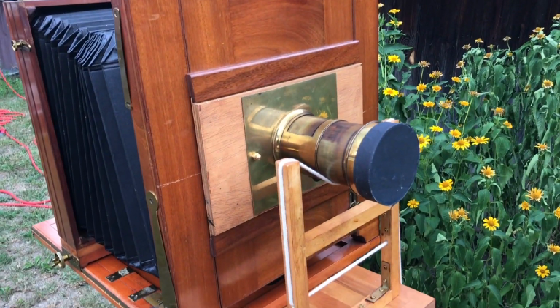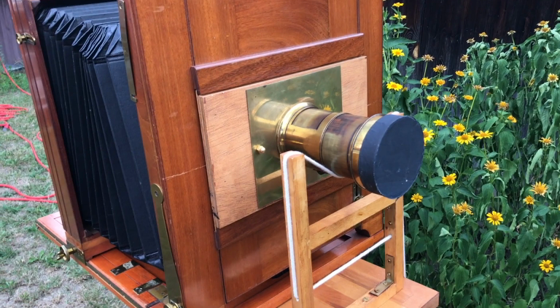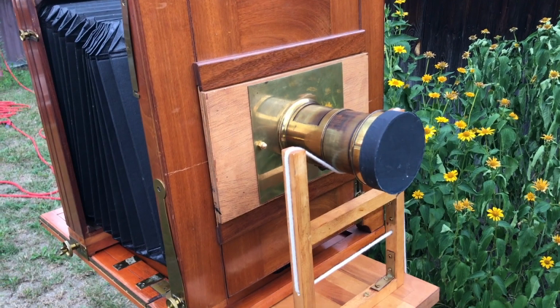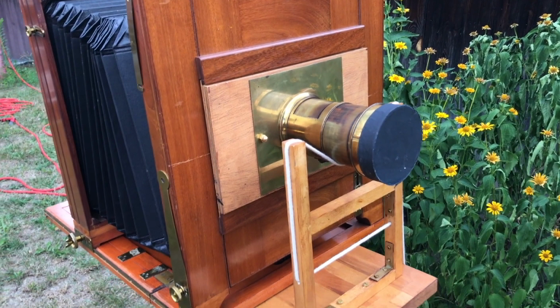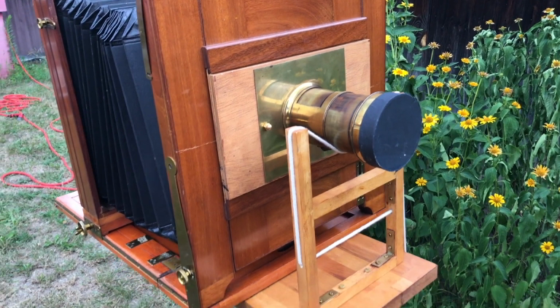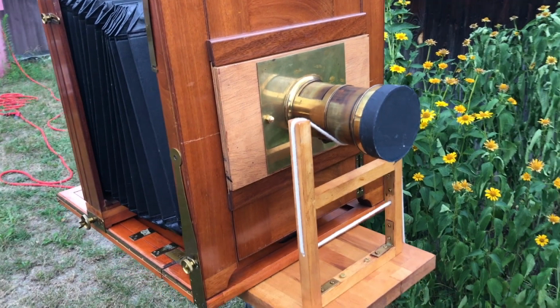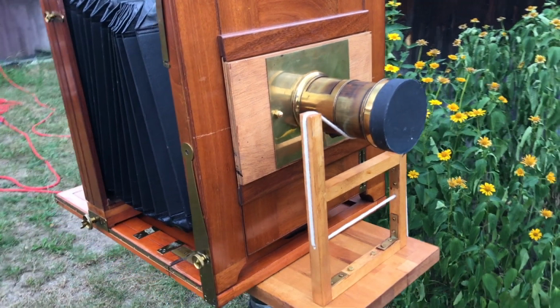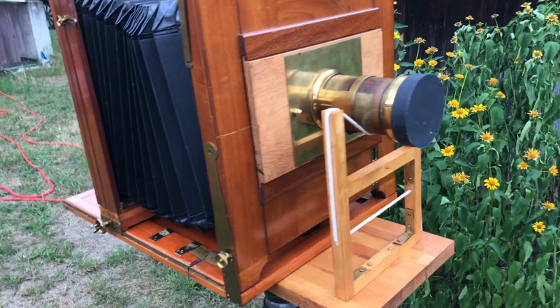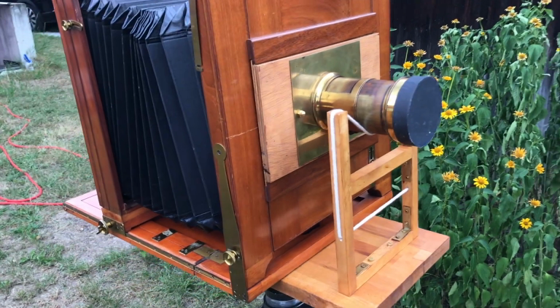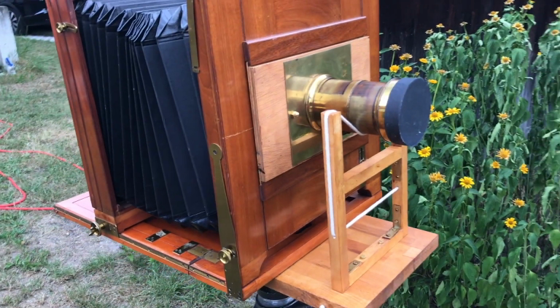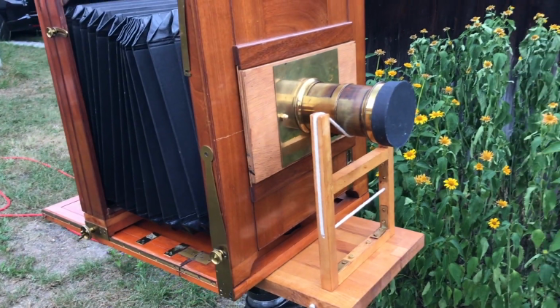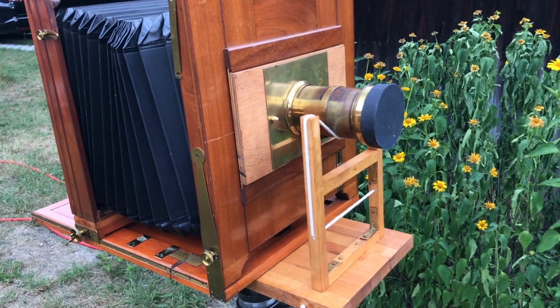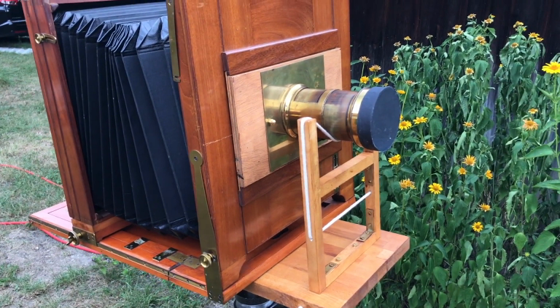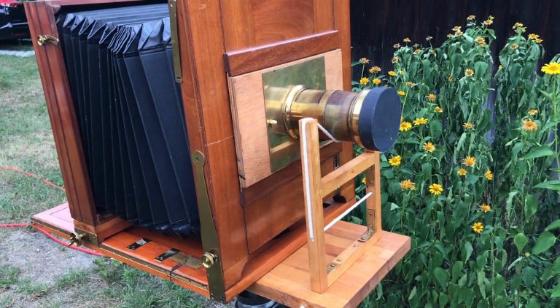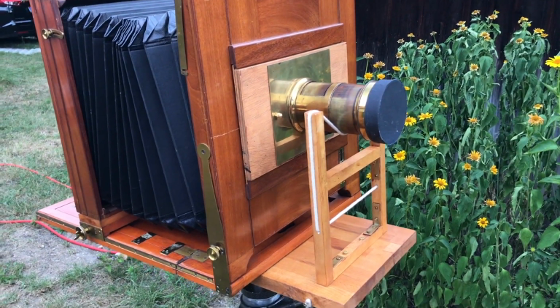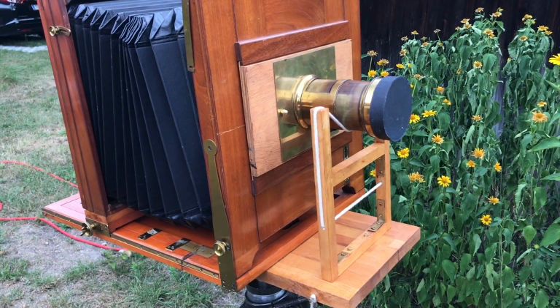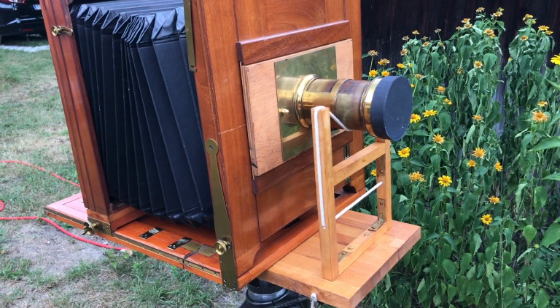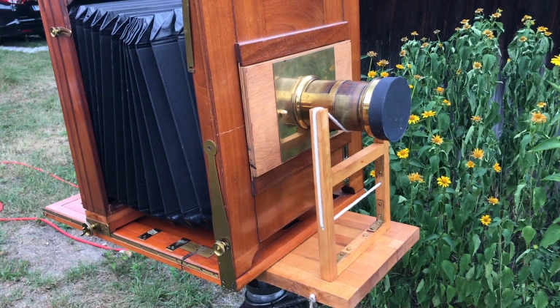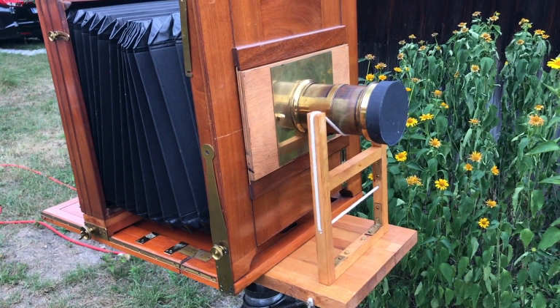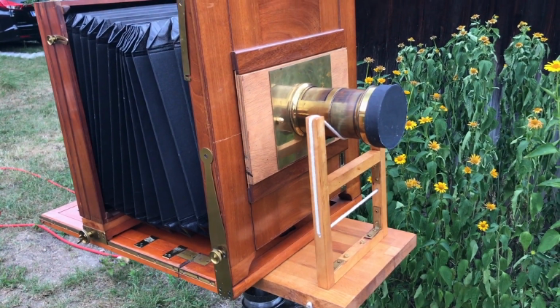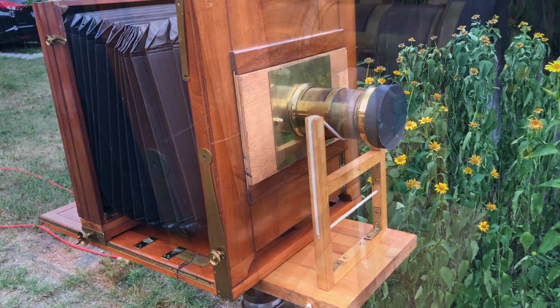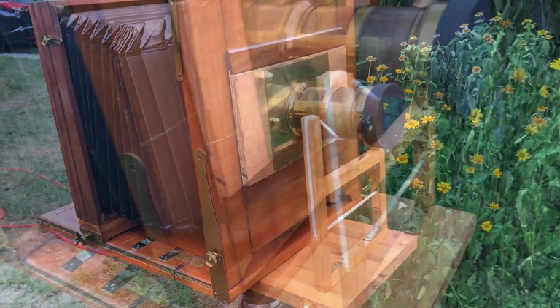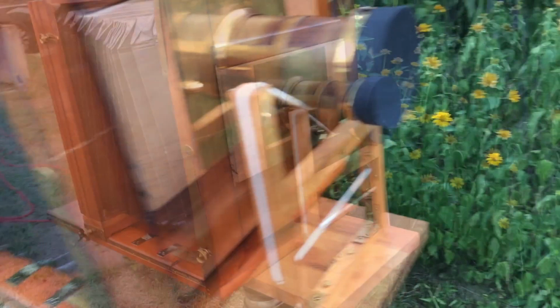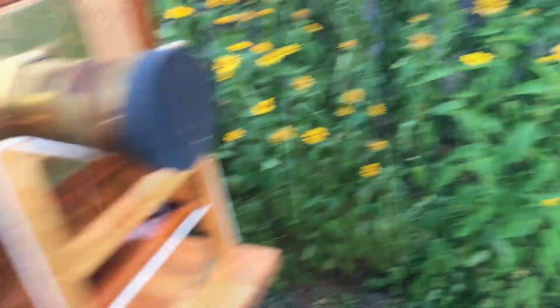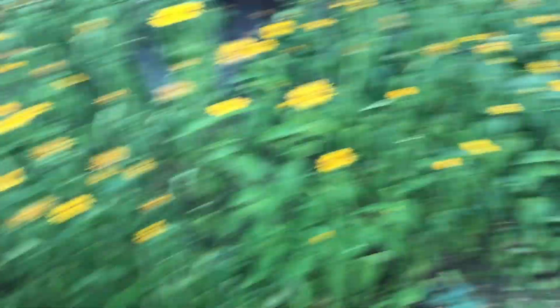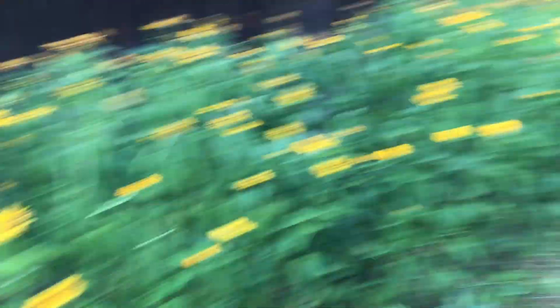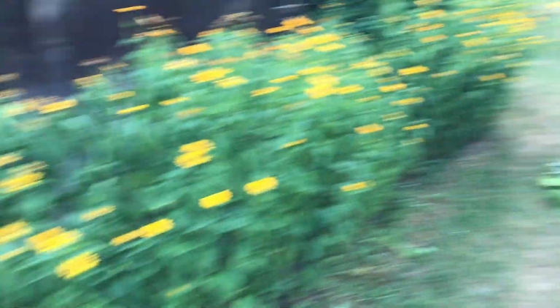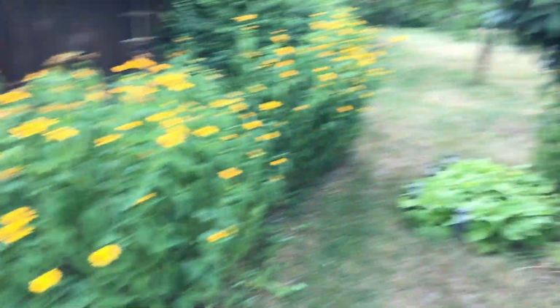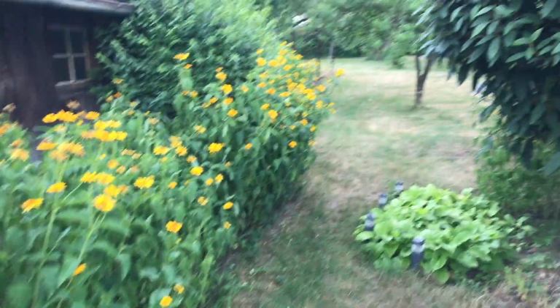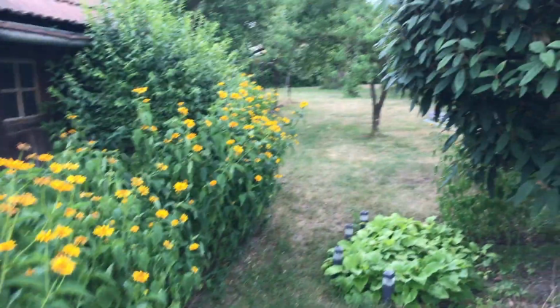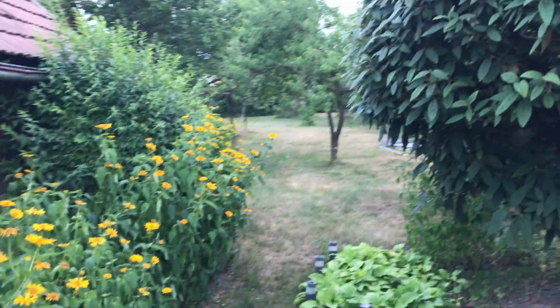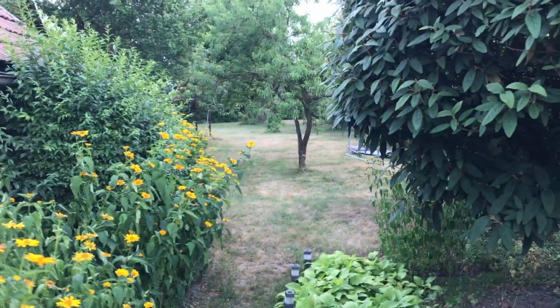So this is how the entry side looks like. I really like it — and now let's start with my self-portrait in my backyard.